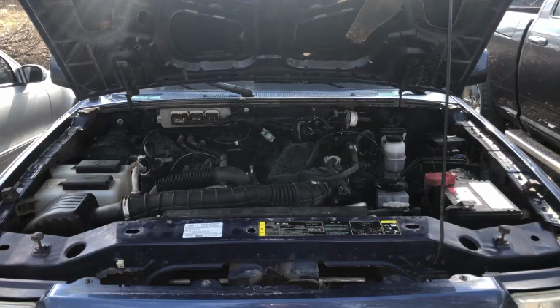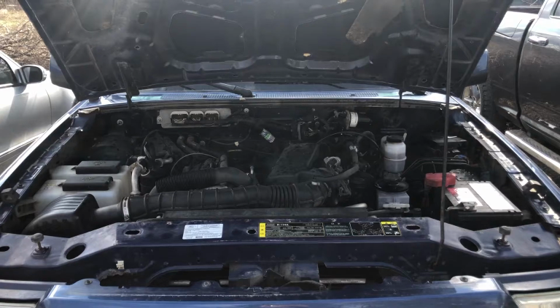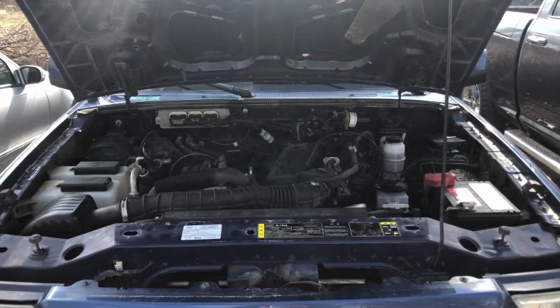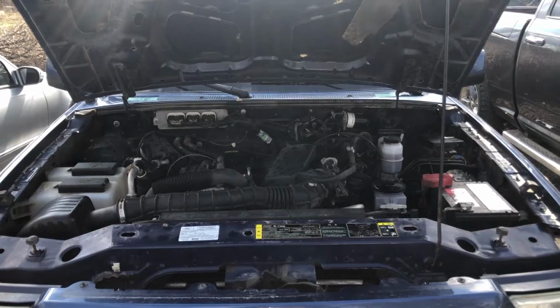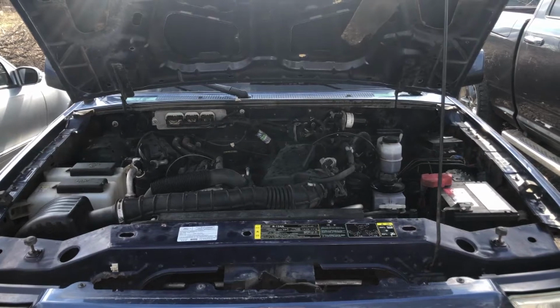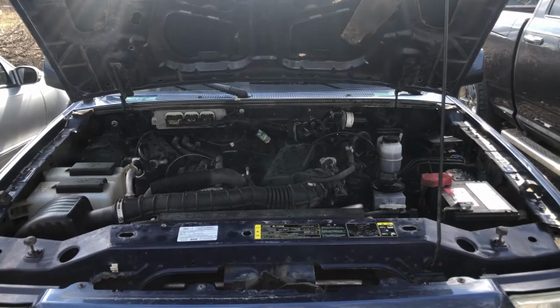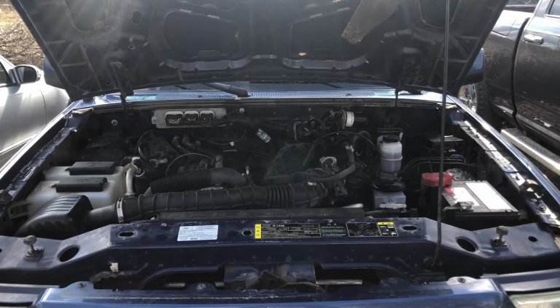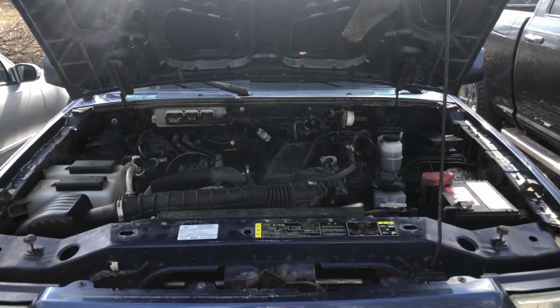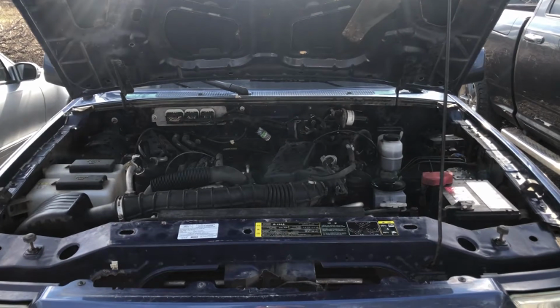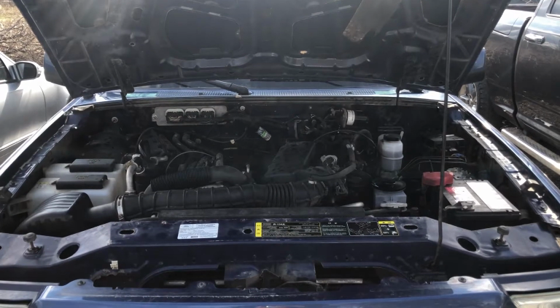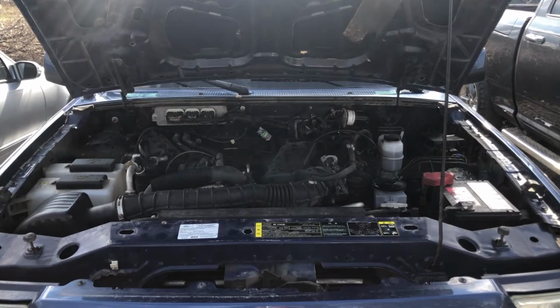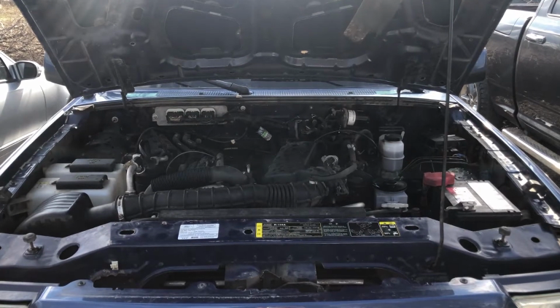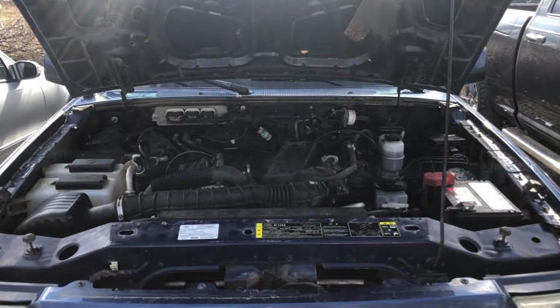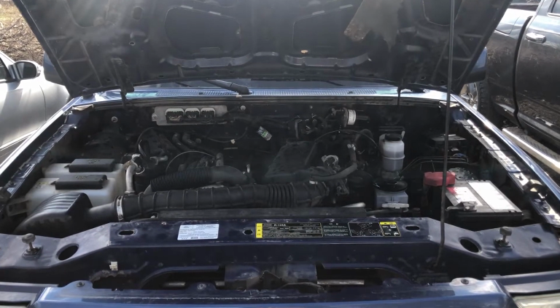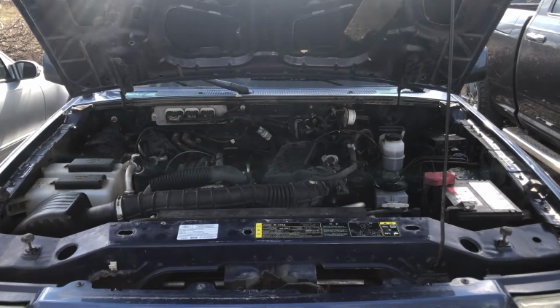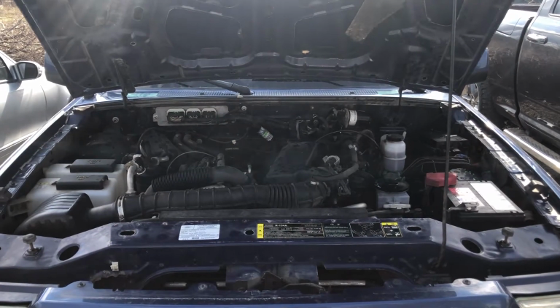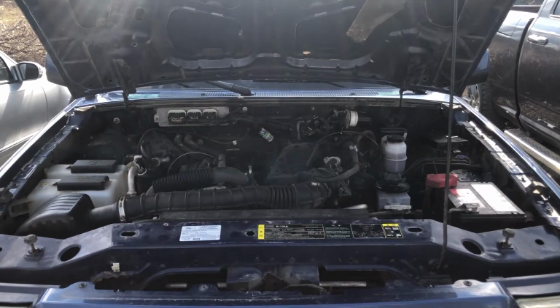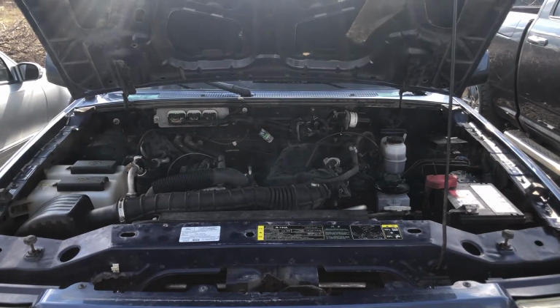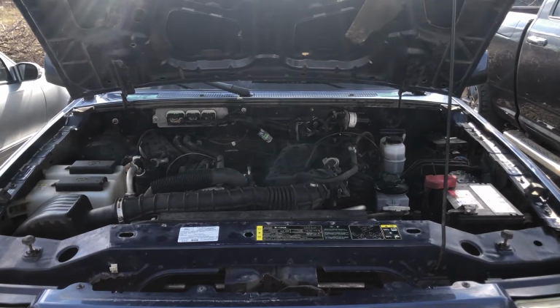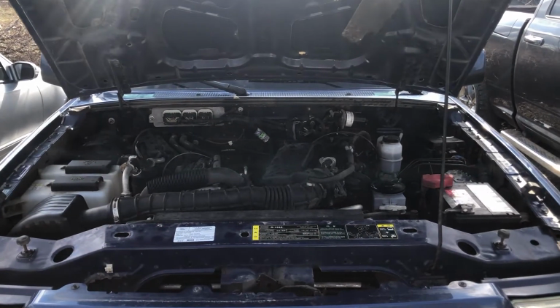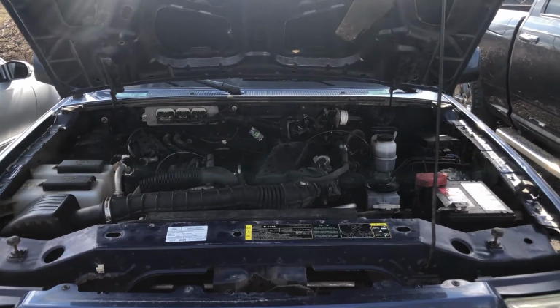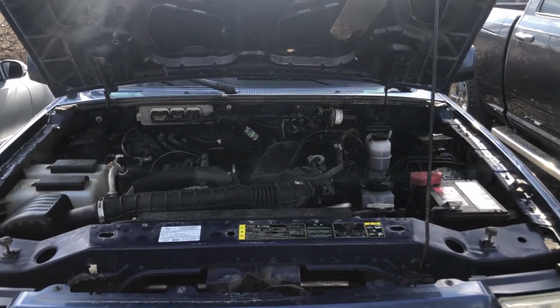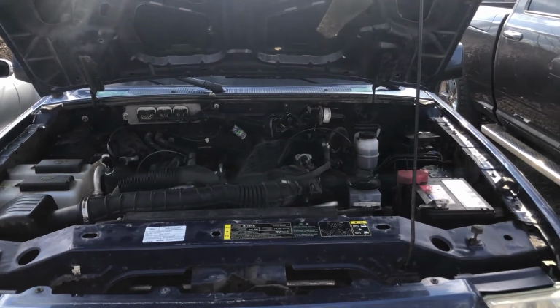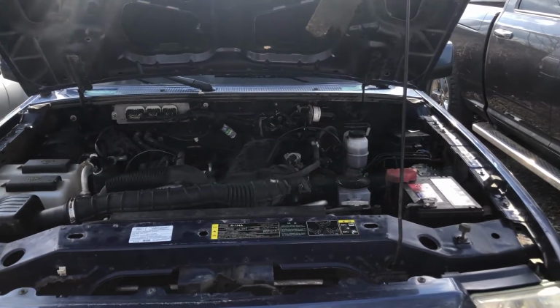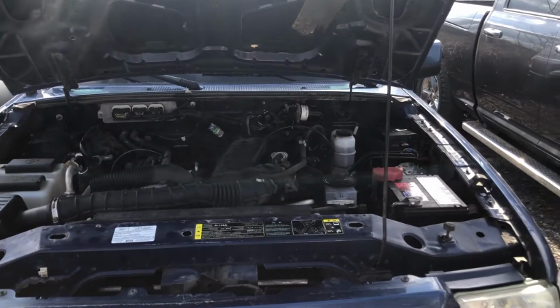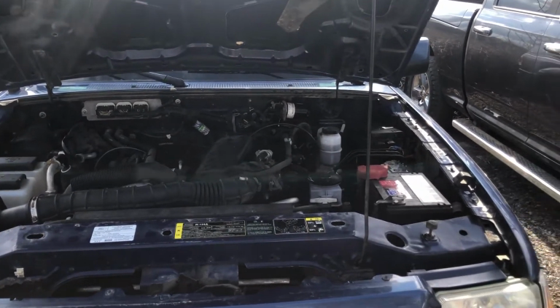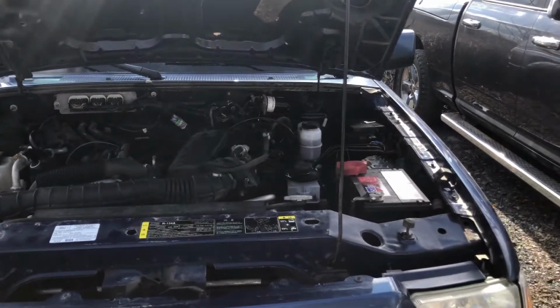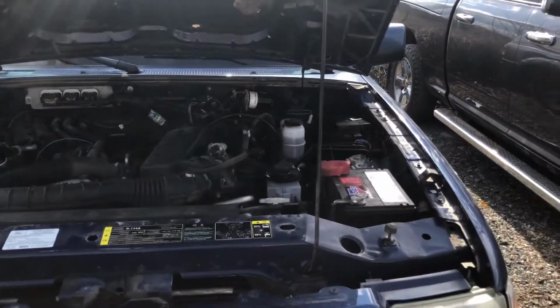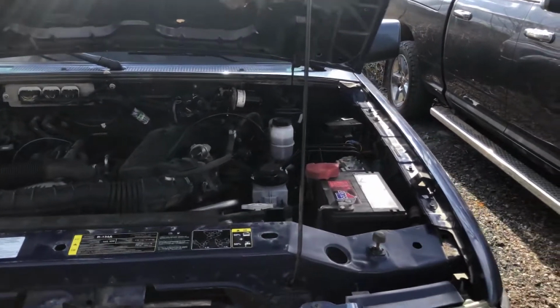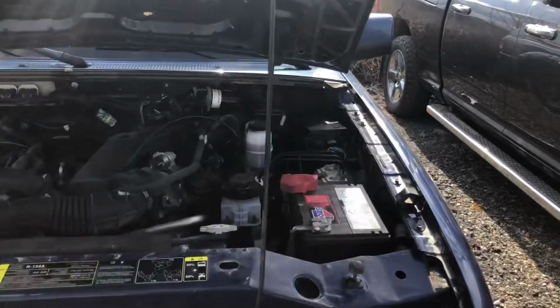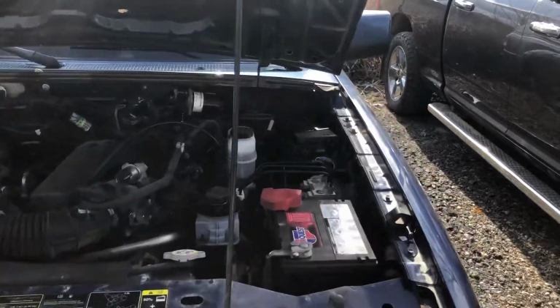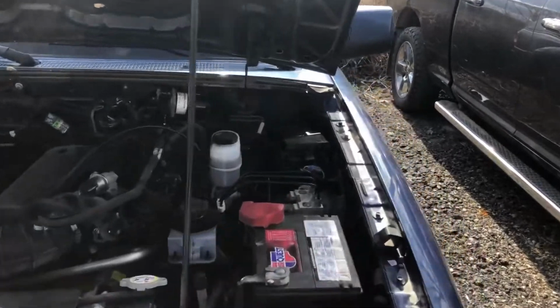Welcome to Simon's Car Fix. Today we'll be showing you the fuse box locations for this 2011 Ford Ranger.